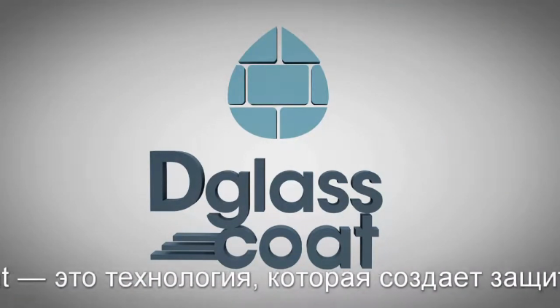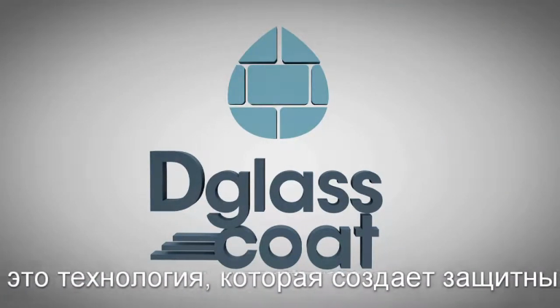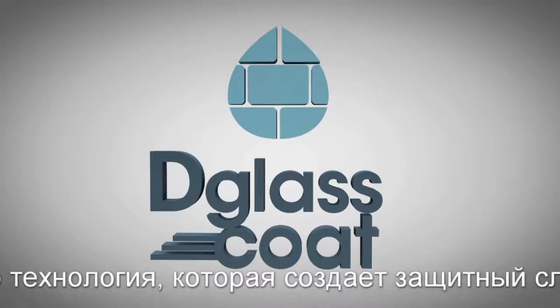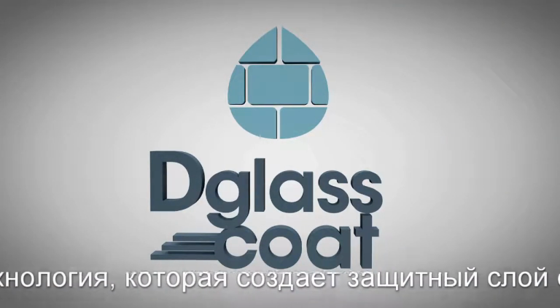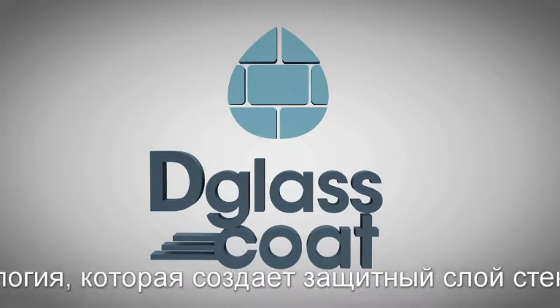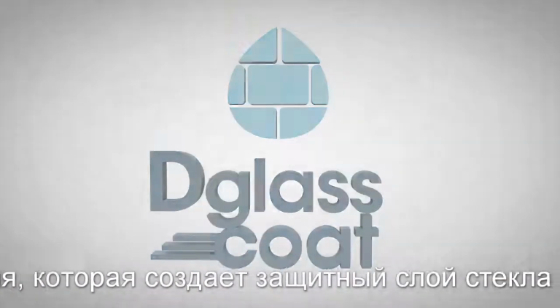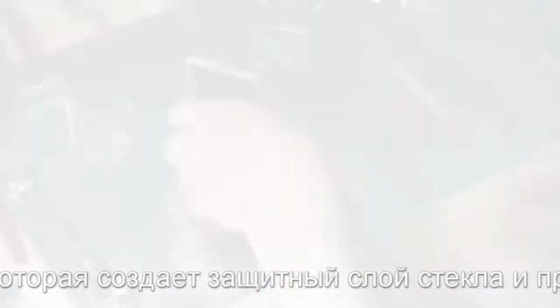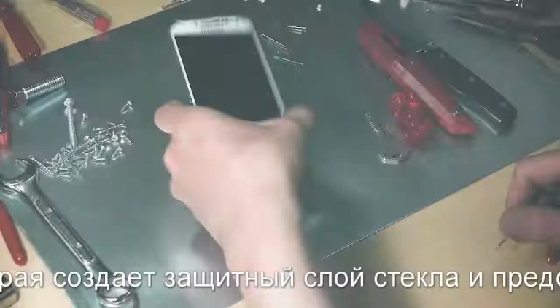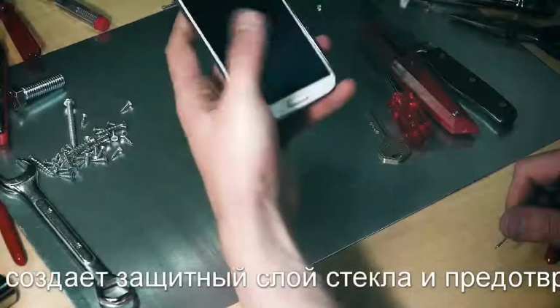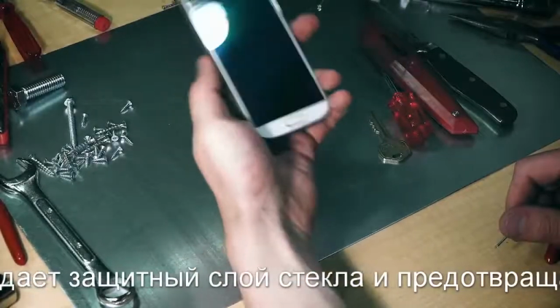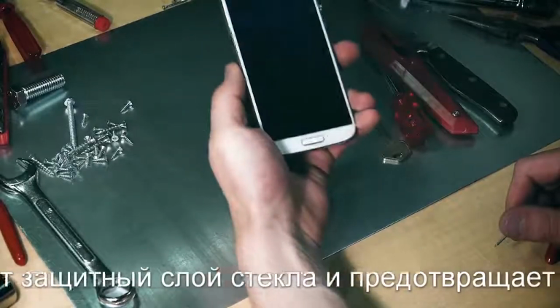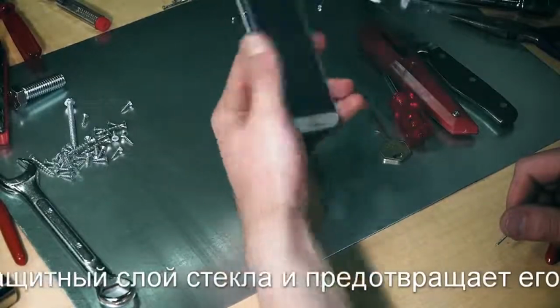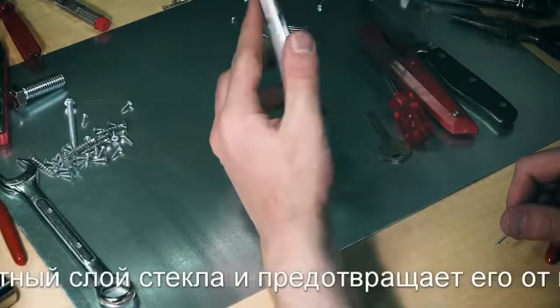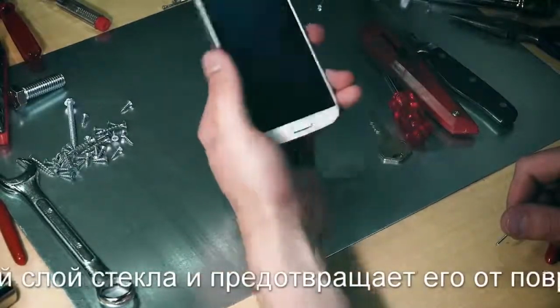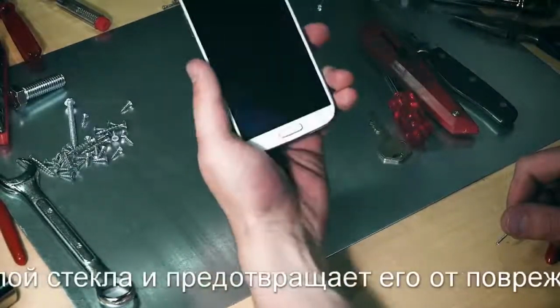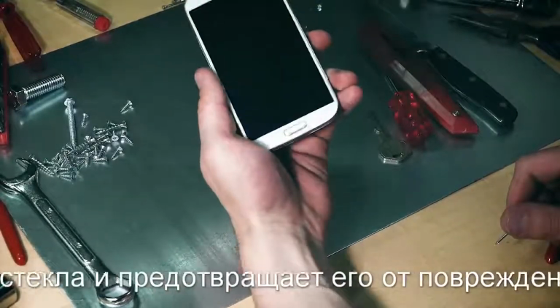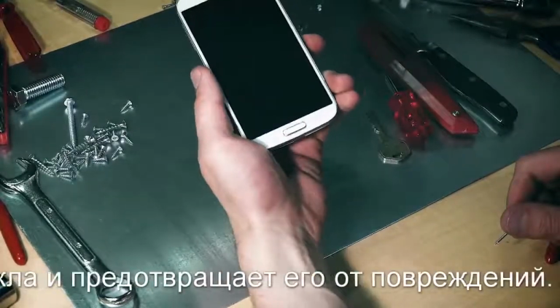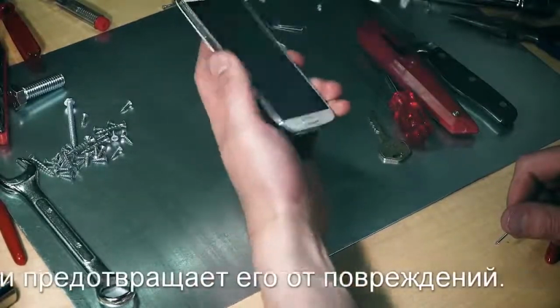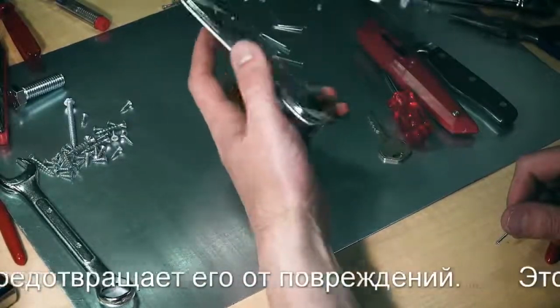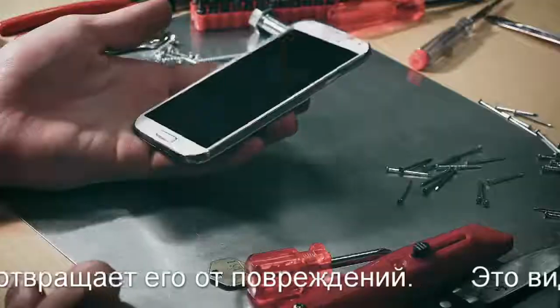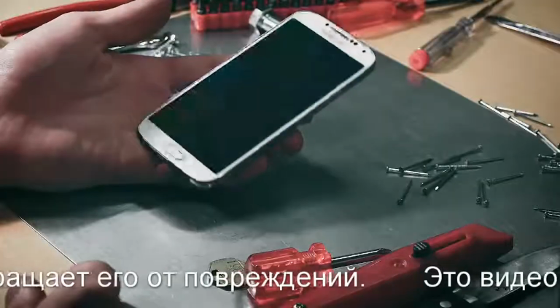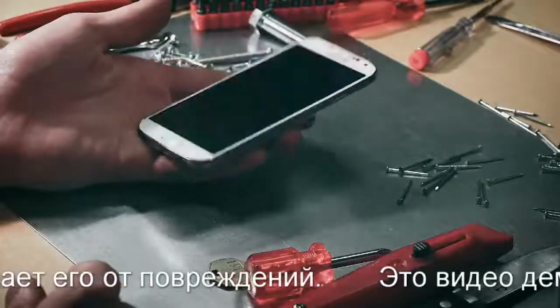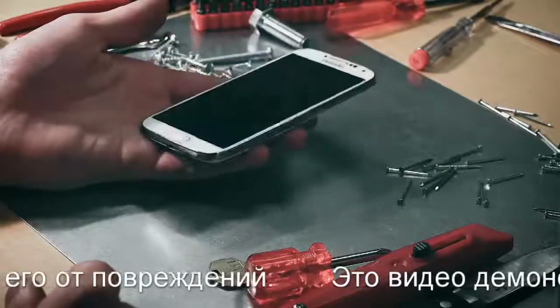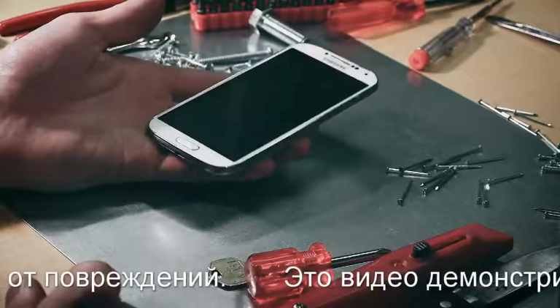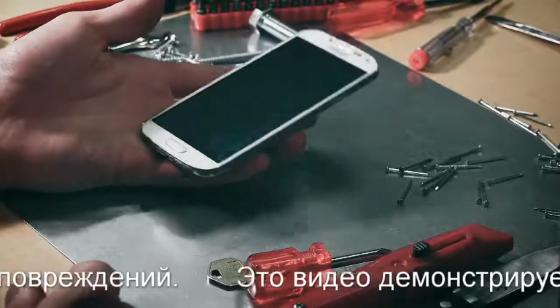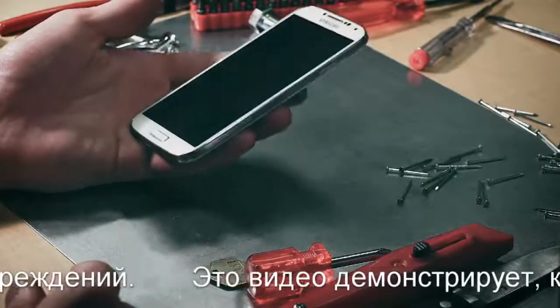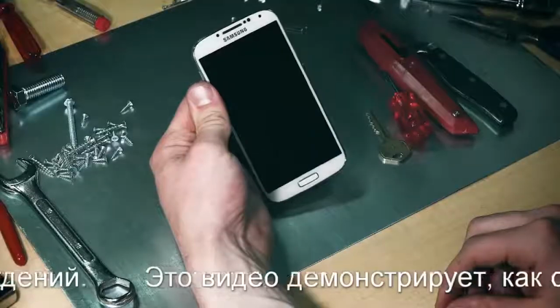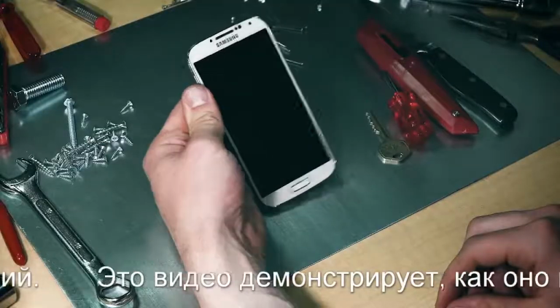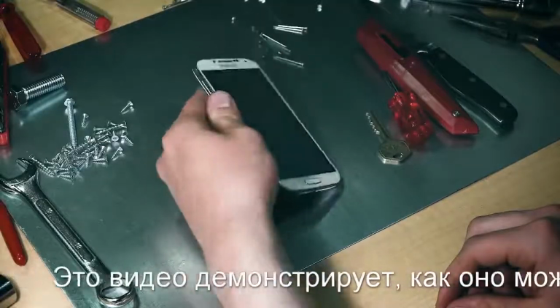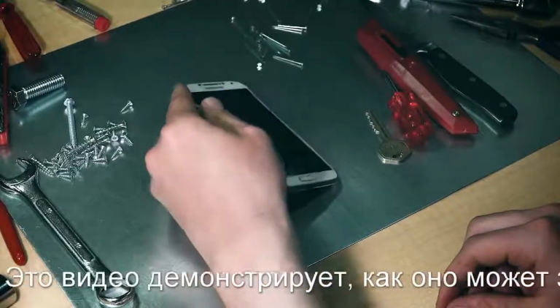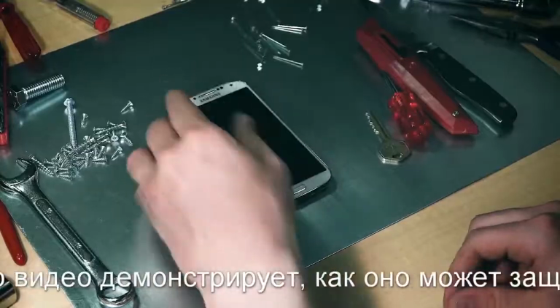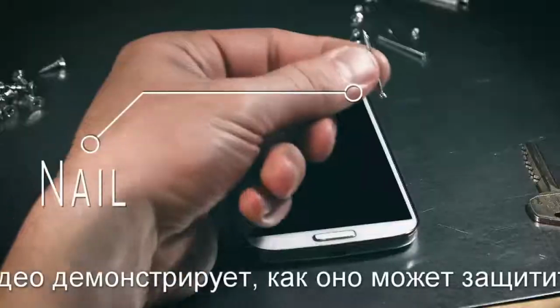D-Glass Coating is a glass hardening technology that reacts with and hardens glass. This video demonstrates how it can protect your phone's screen.